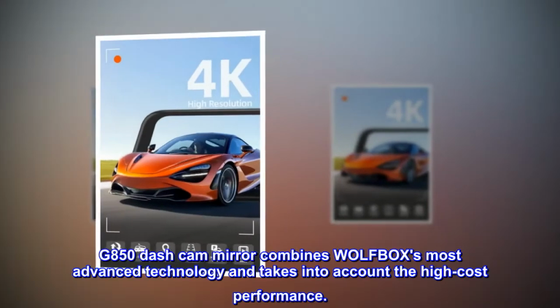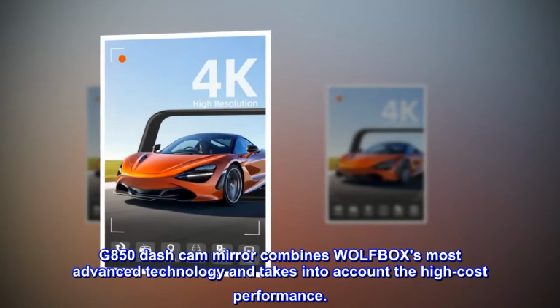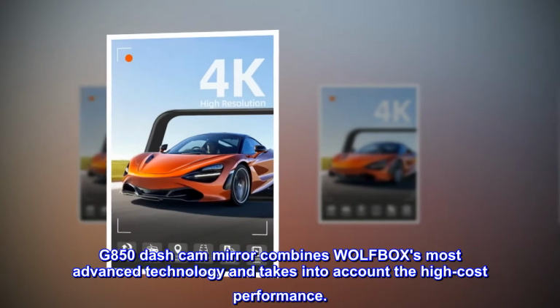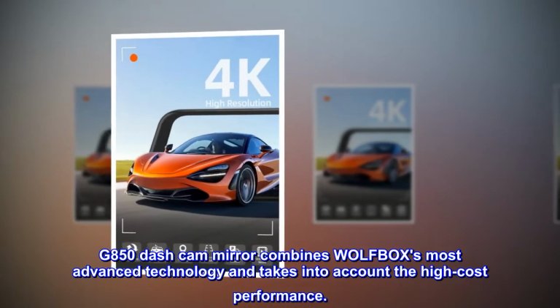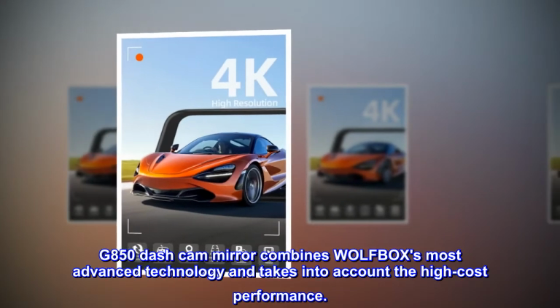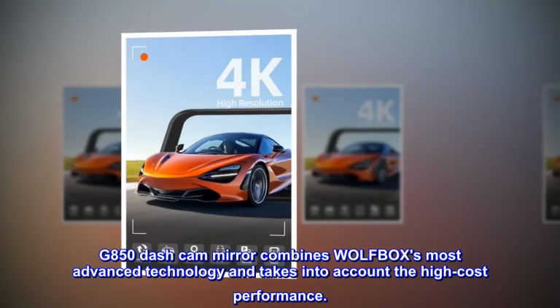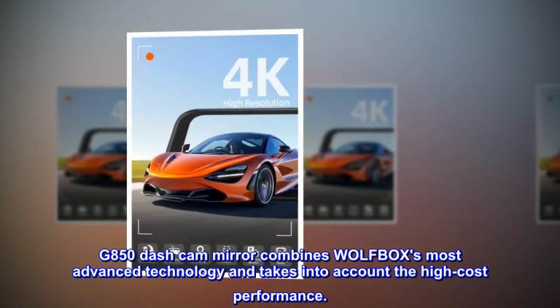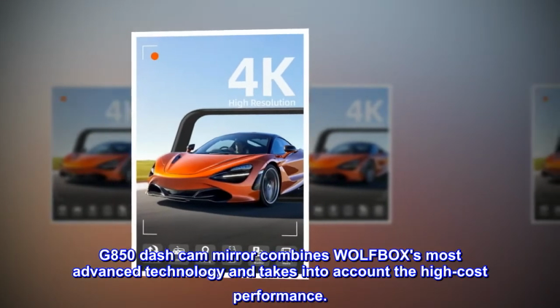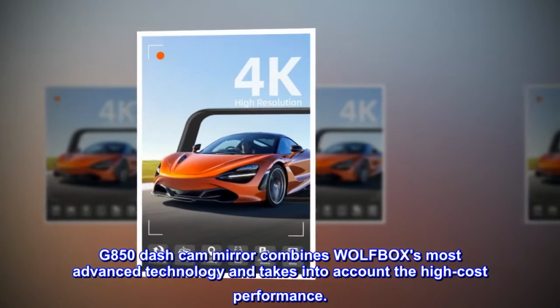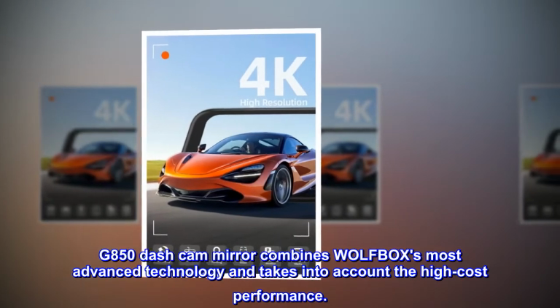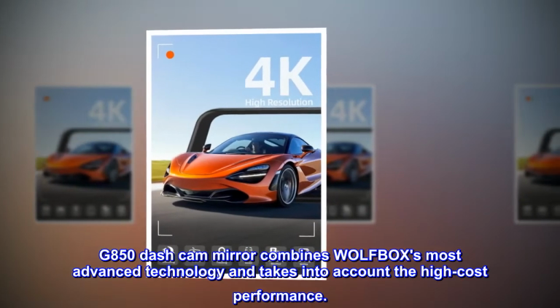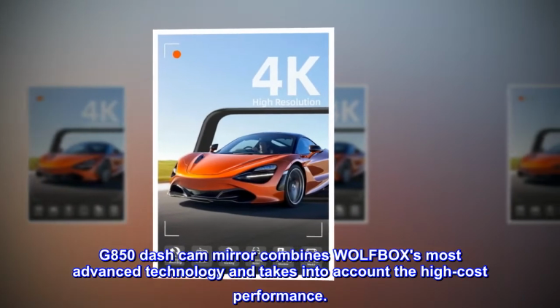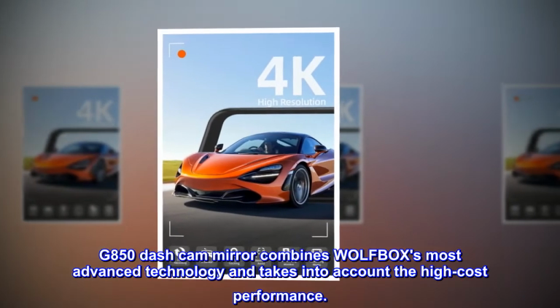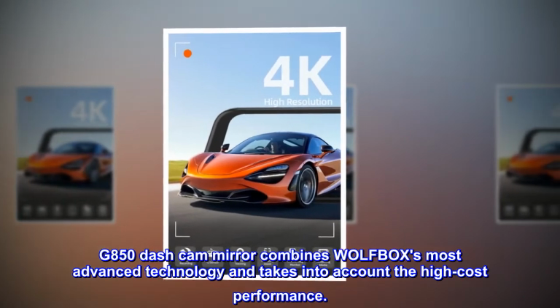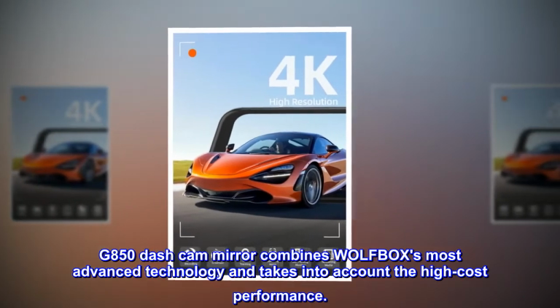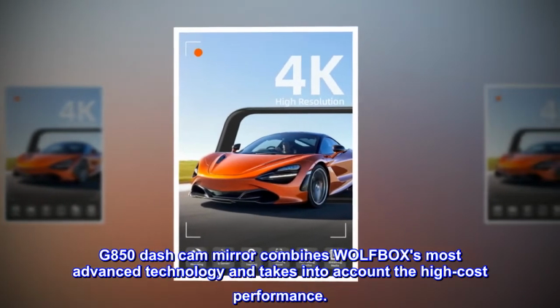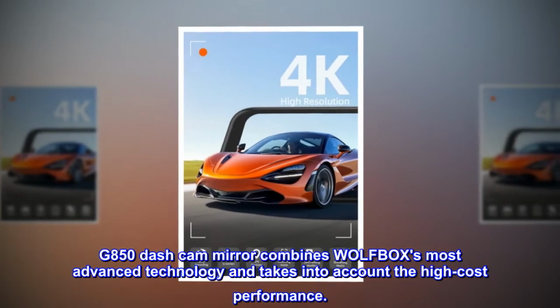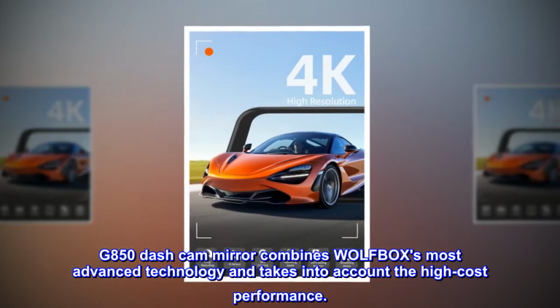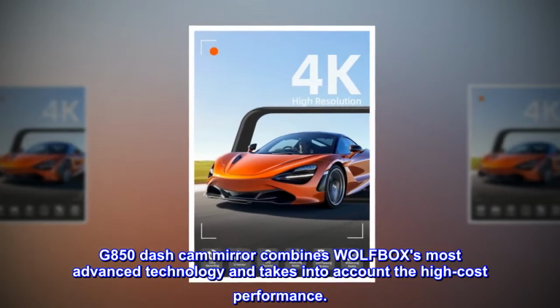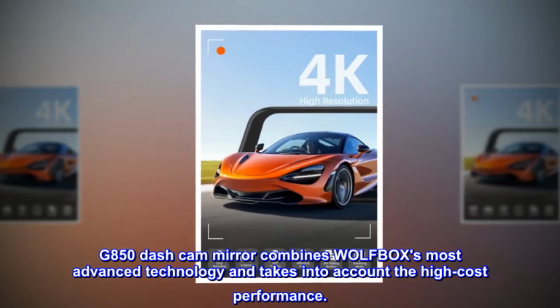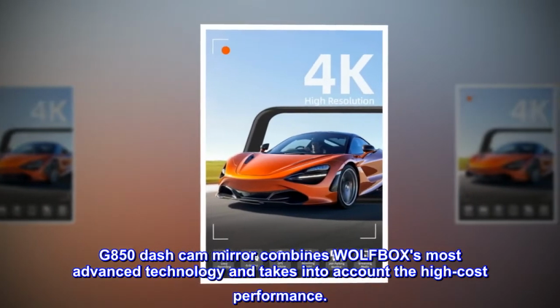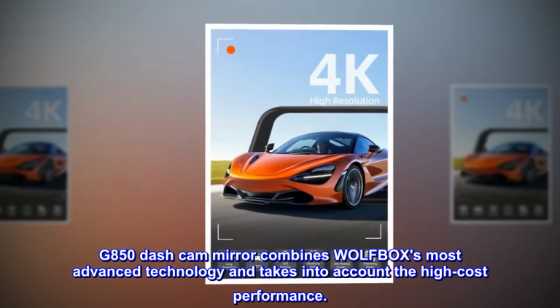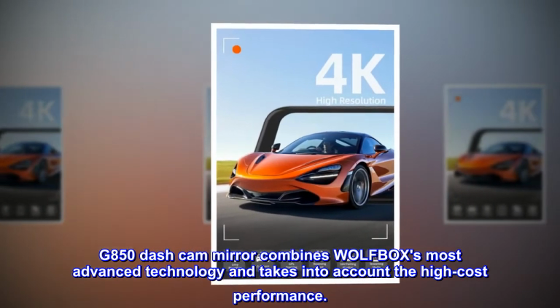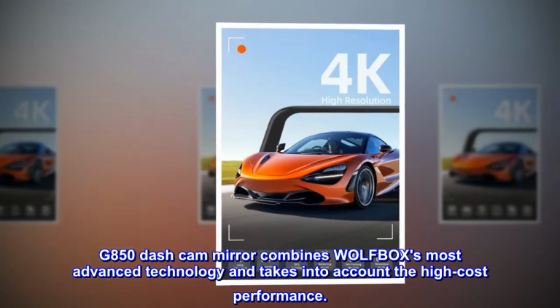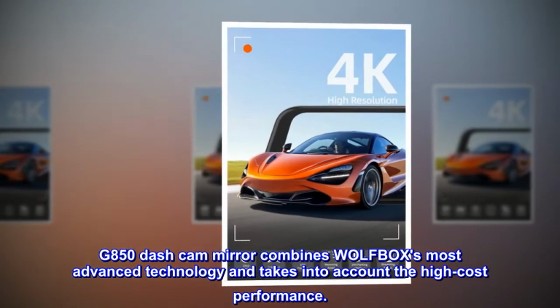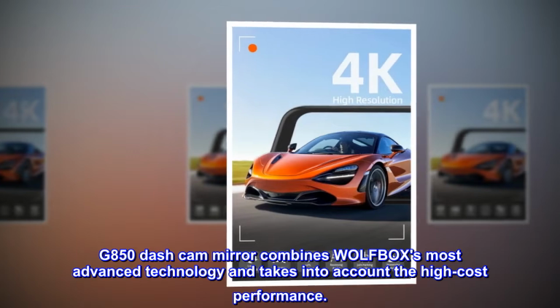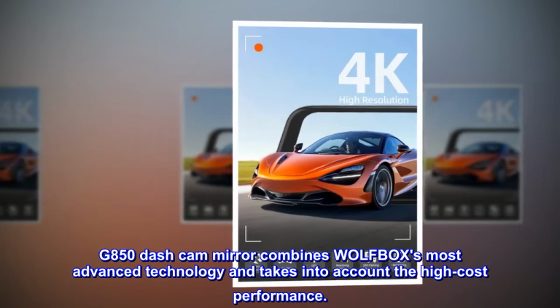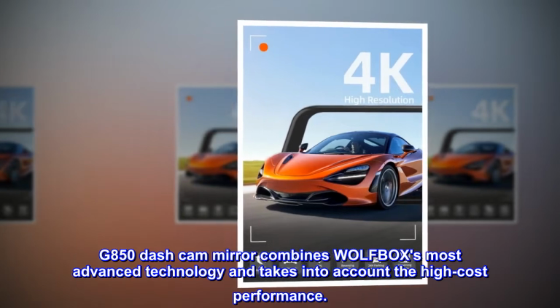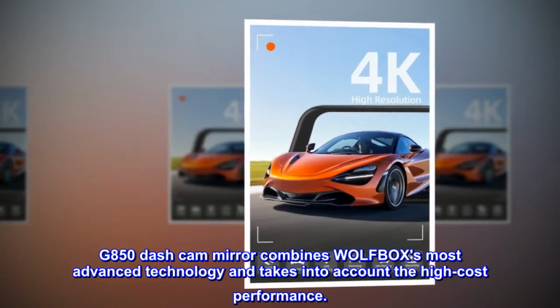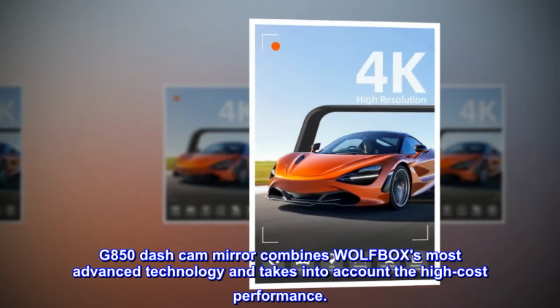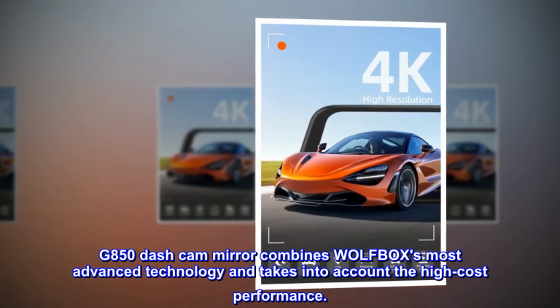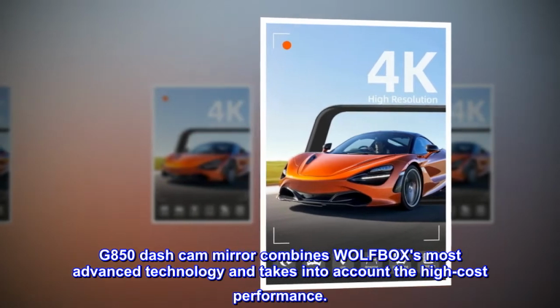G850 Dashcam Mirror combines Wolfbox's most advanced technology and takes into account the high-cost performance.